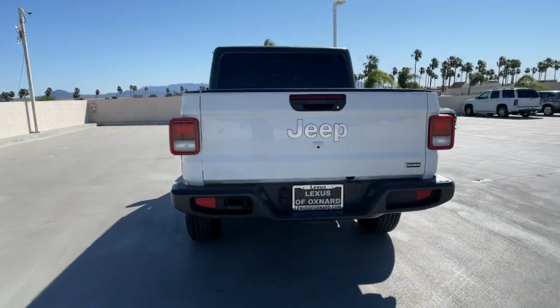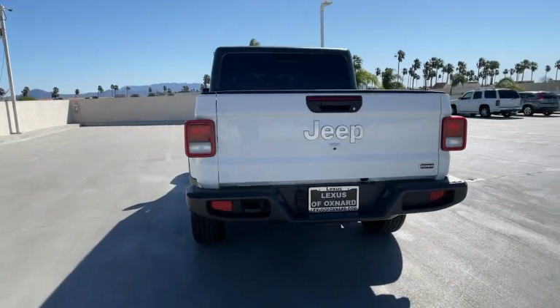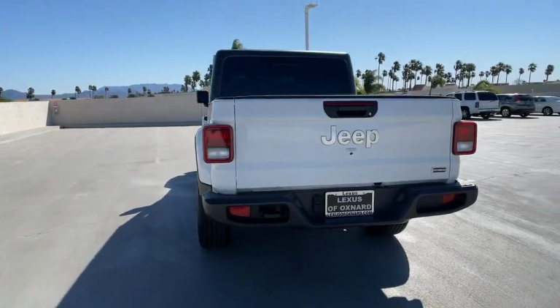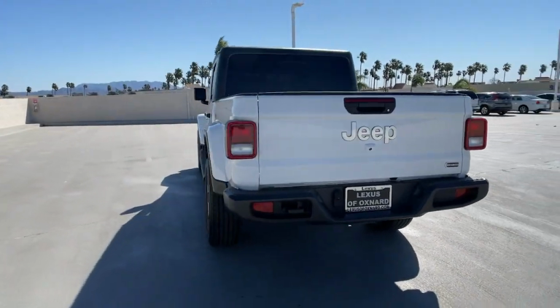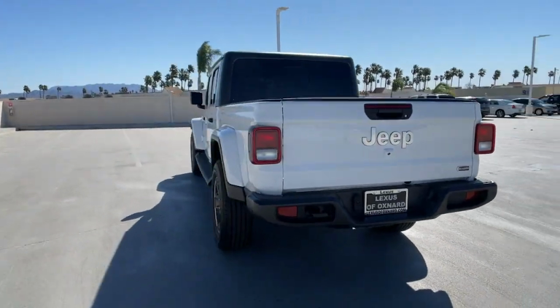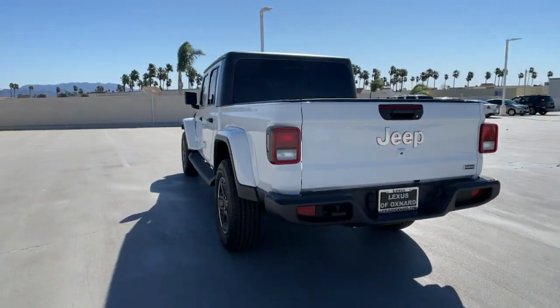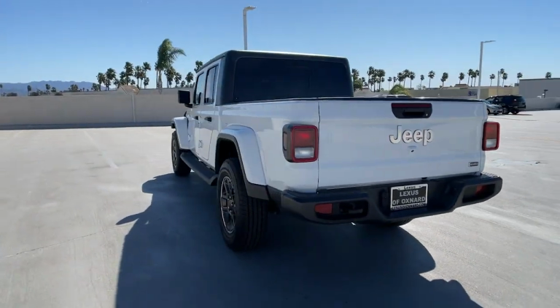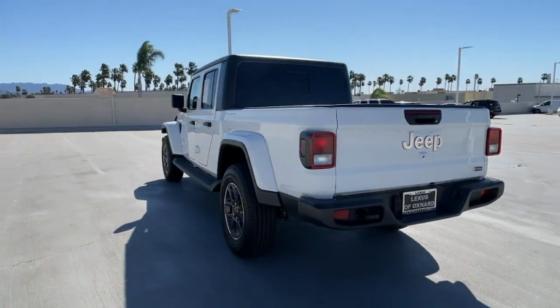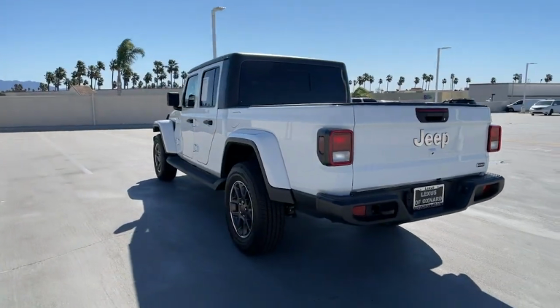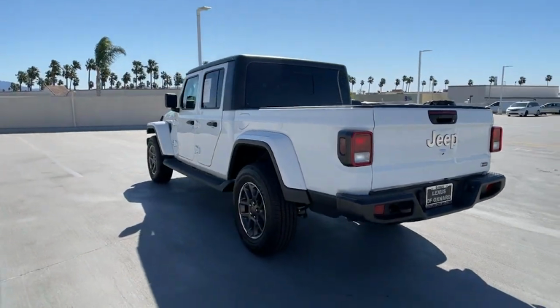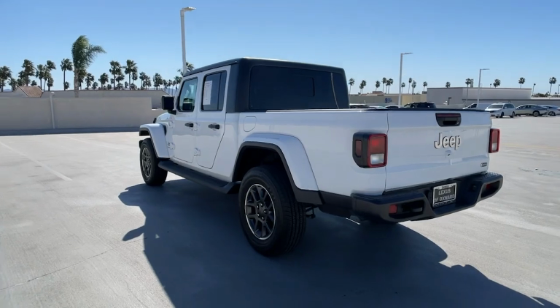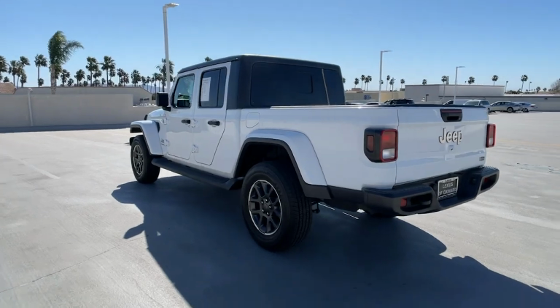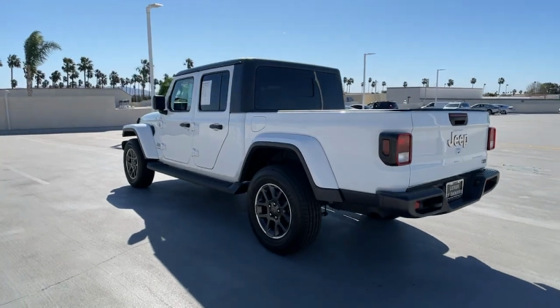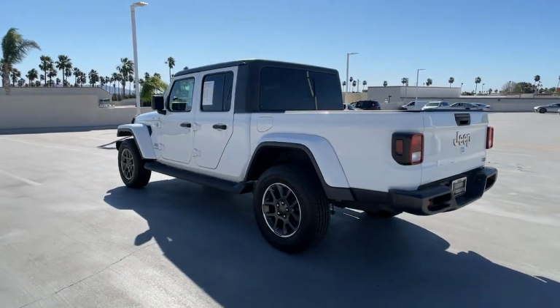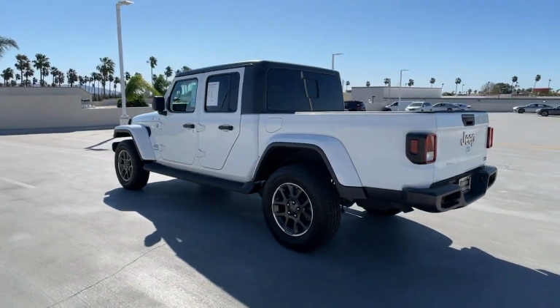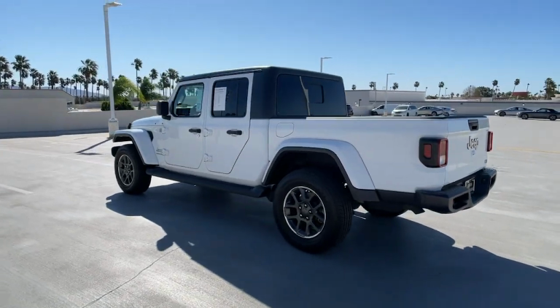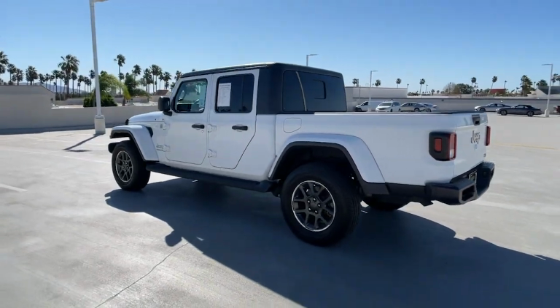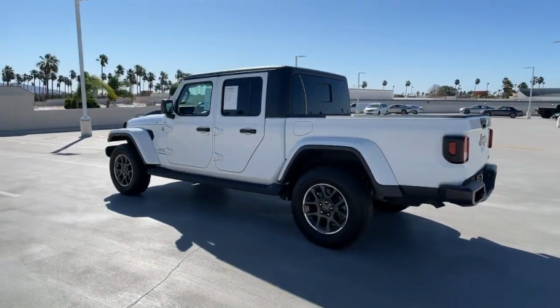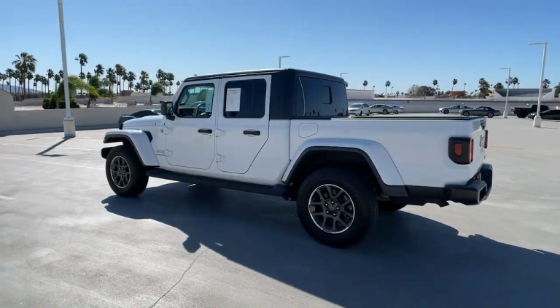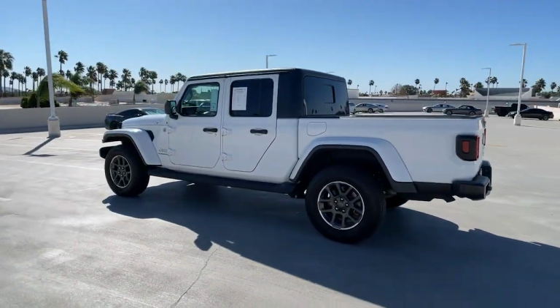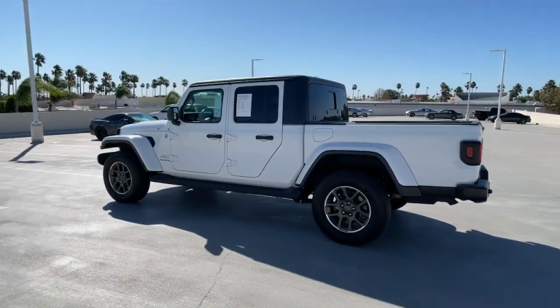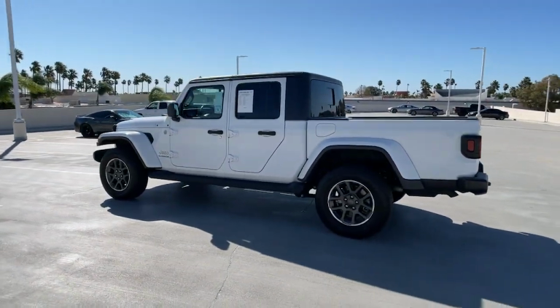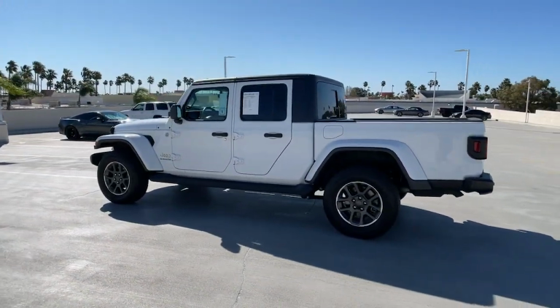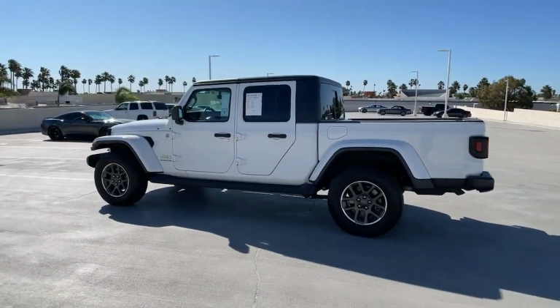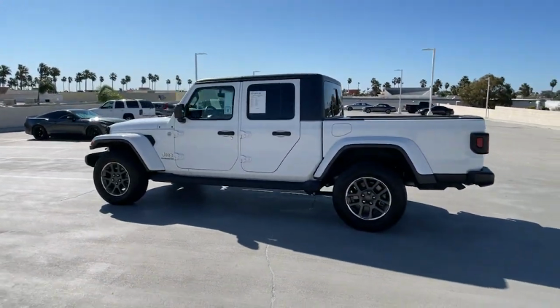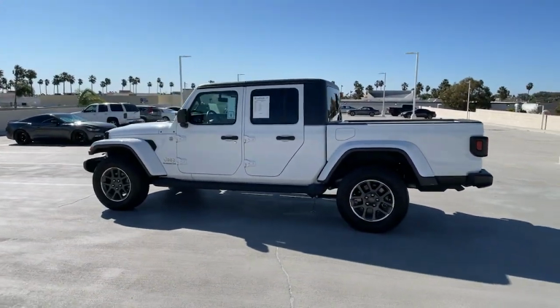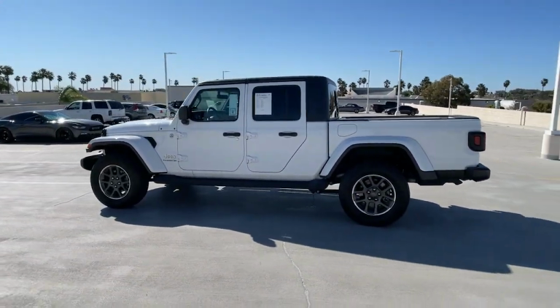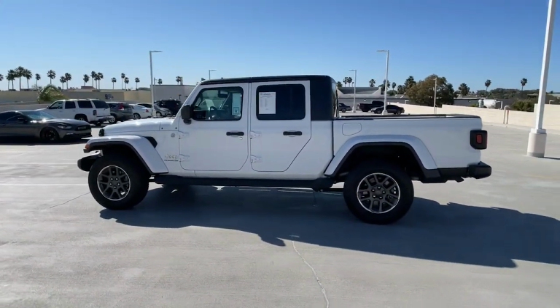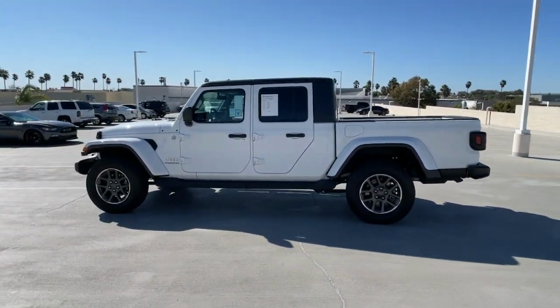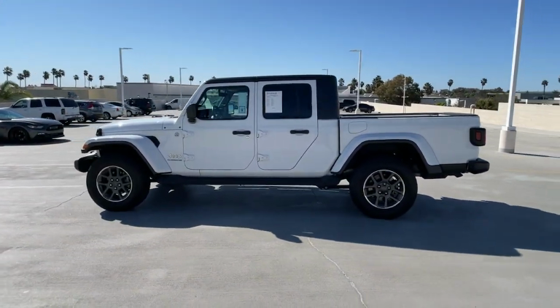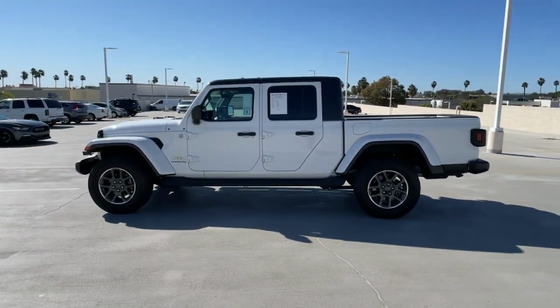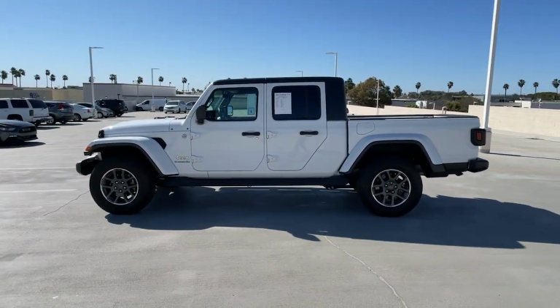This uniquely designed mid-size pickup delivers rugged versatility, modern comfort, and classic upright styling.